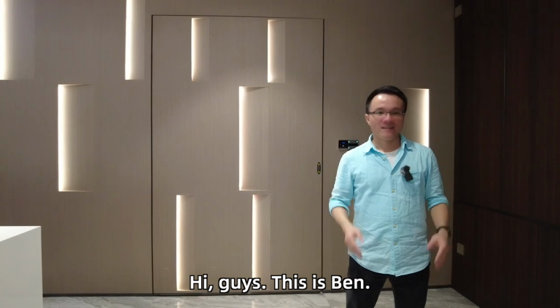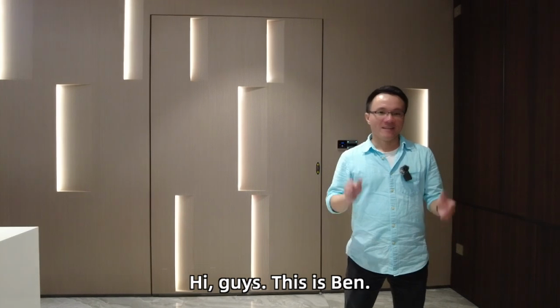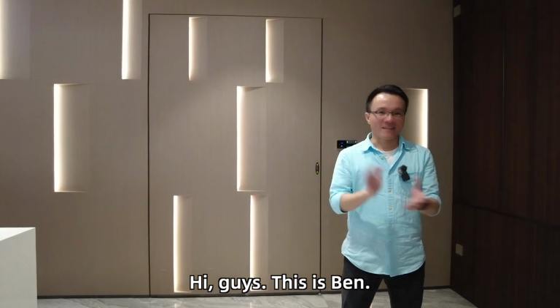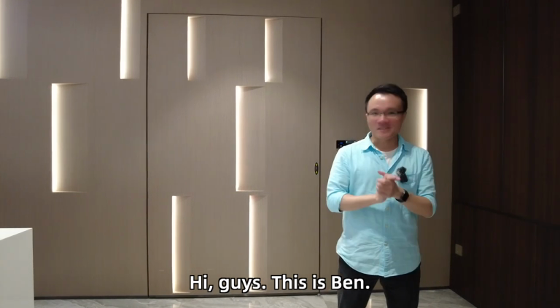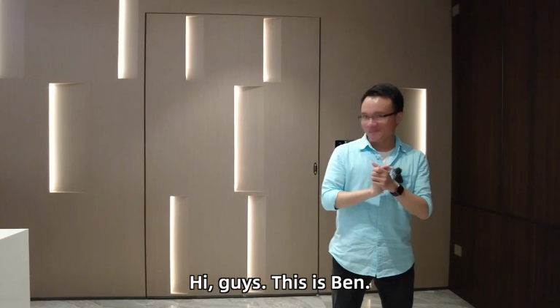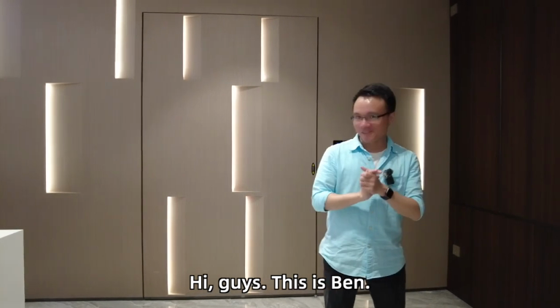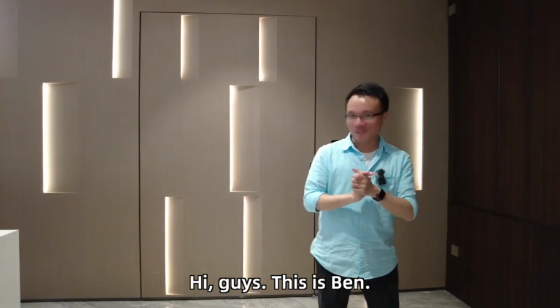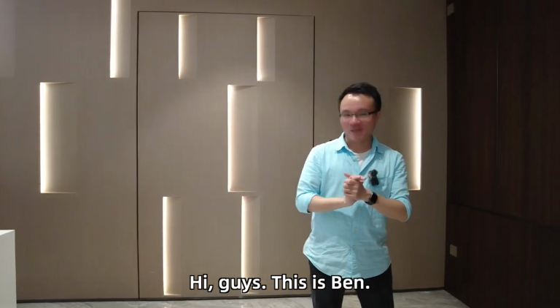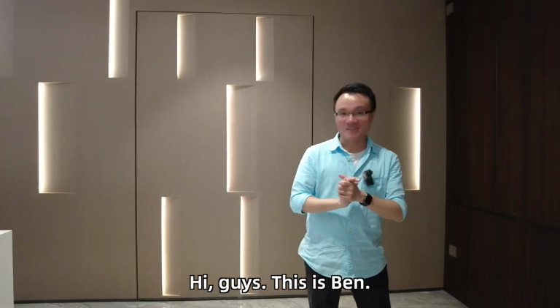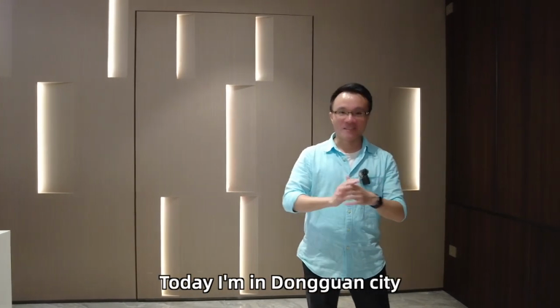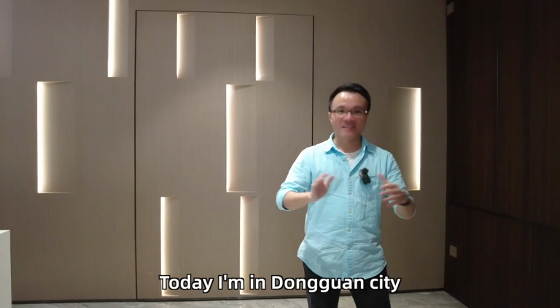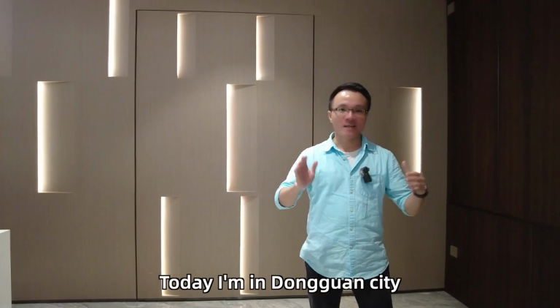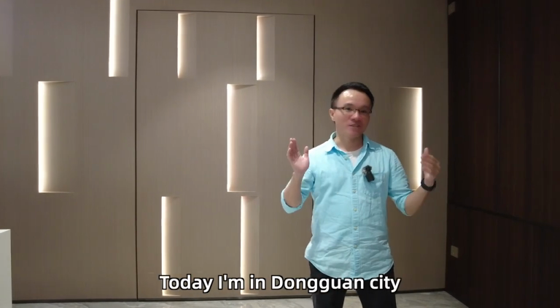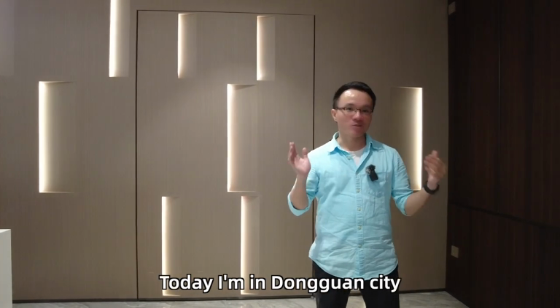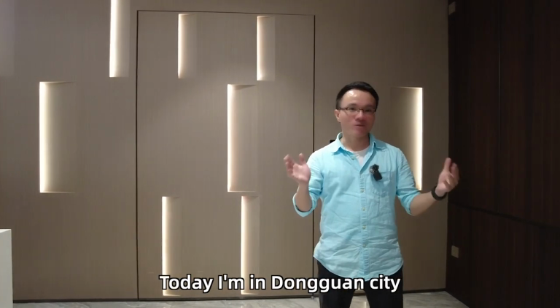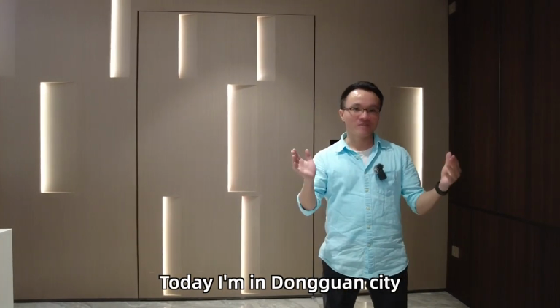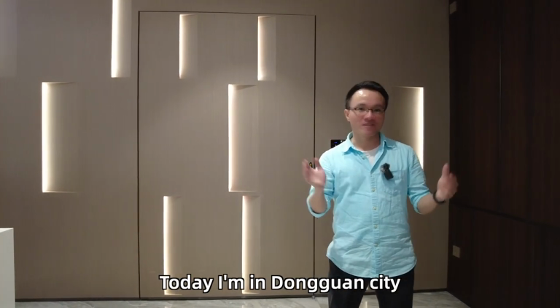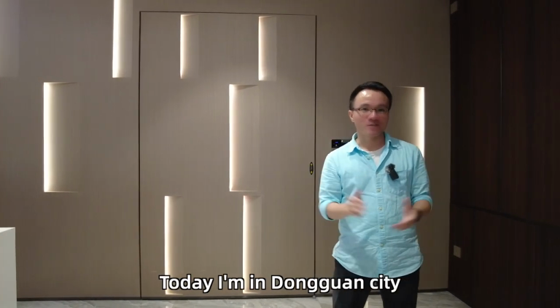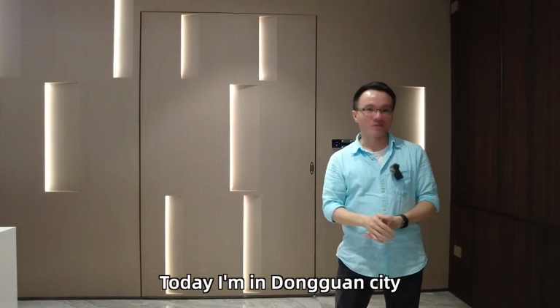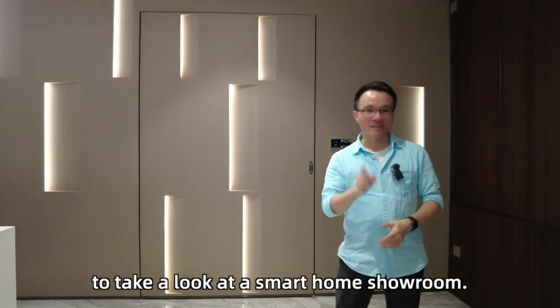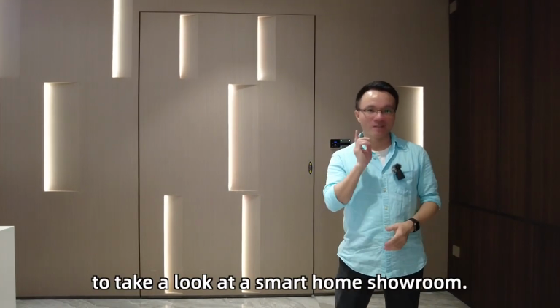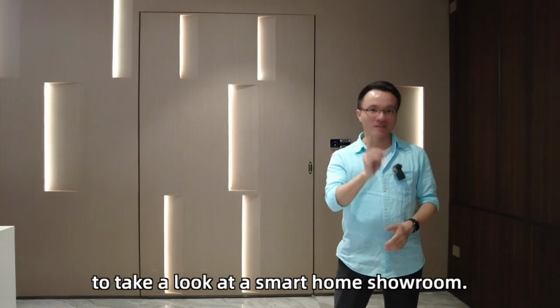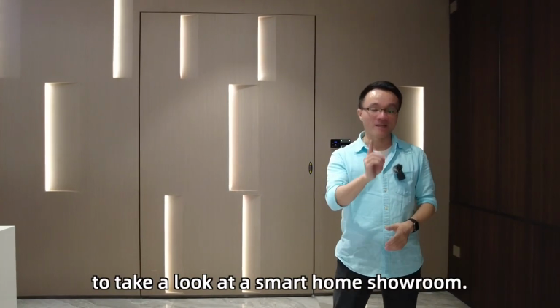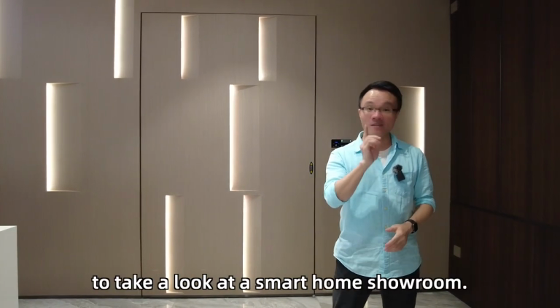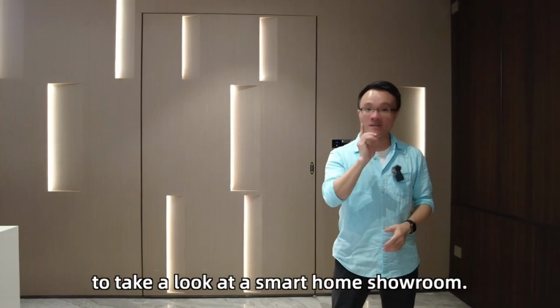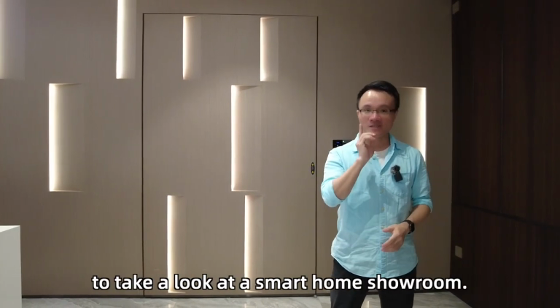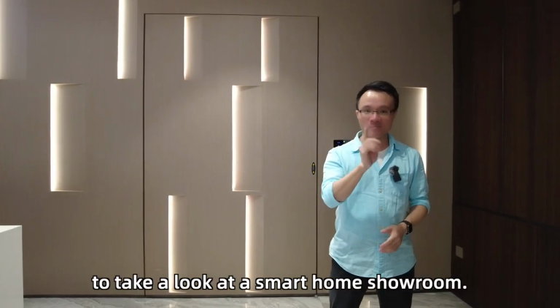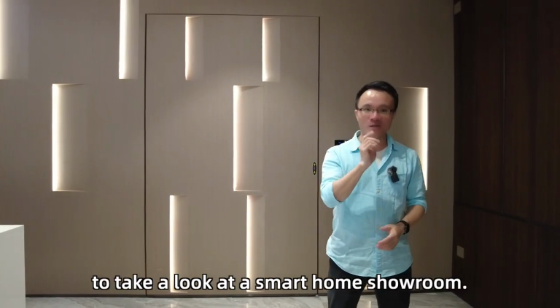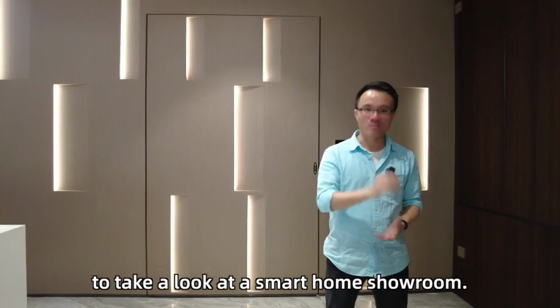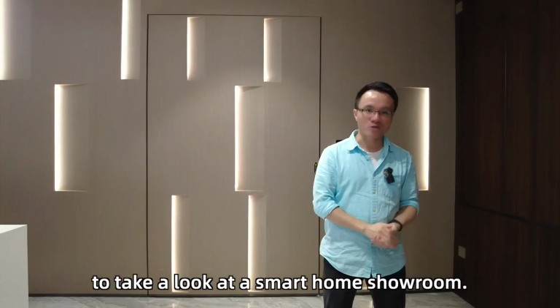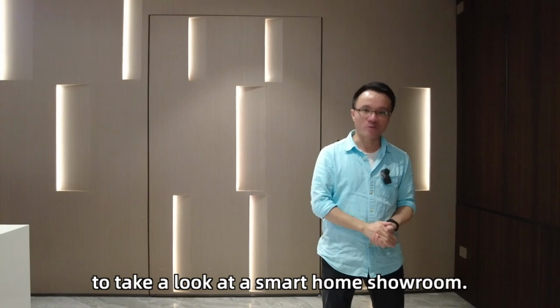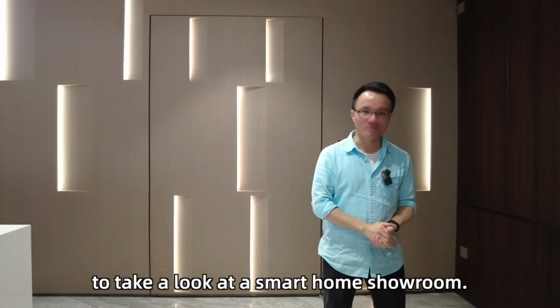Hi guys, this is Ben. Today I'm in Dongguan City to take a look at a smart home showroom.